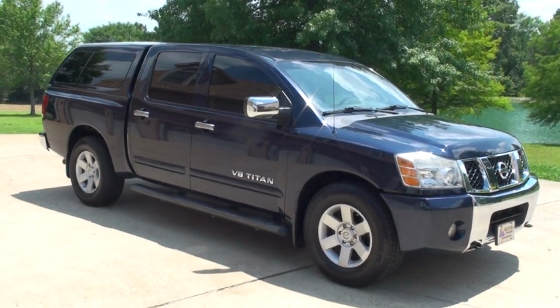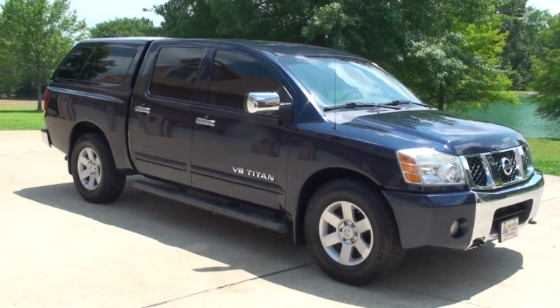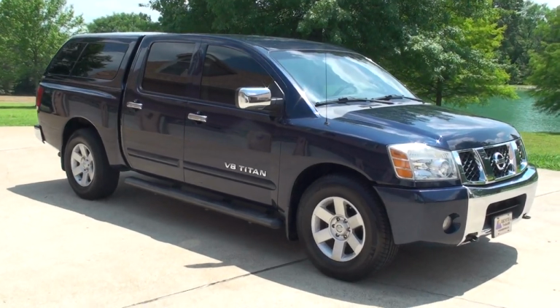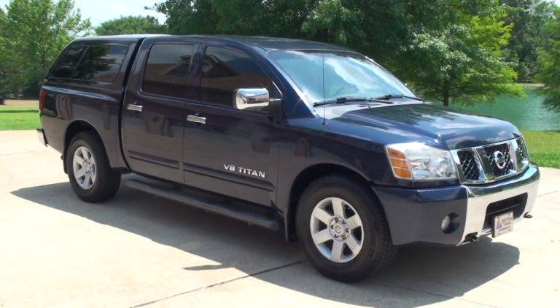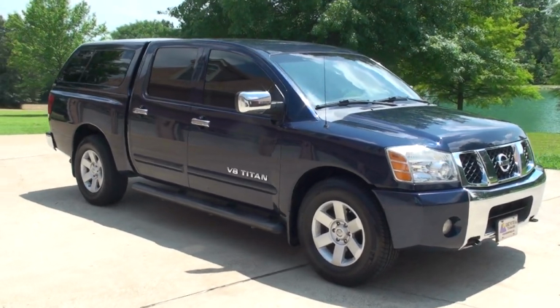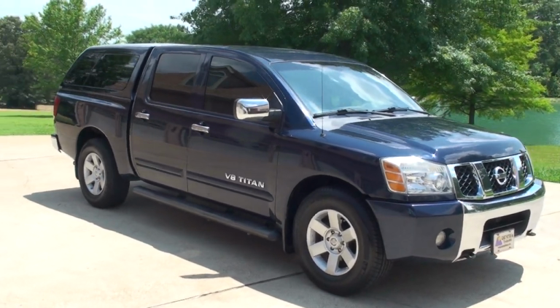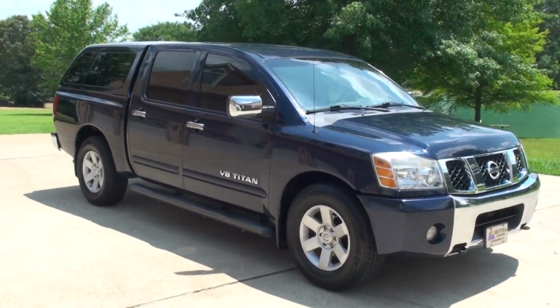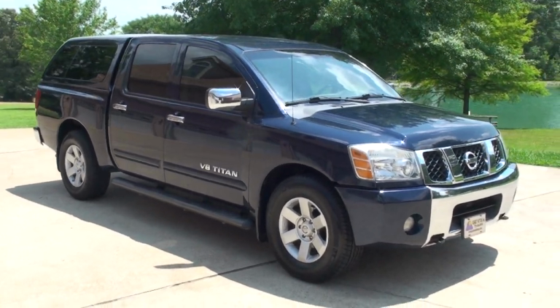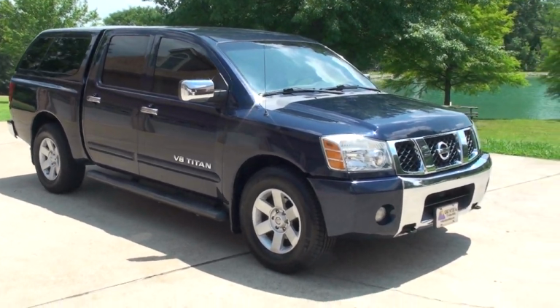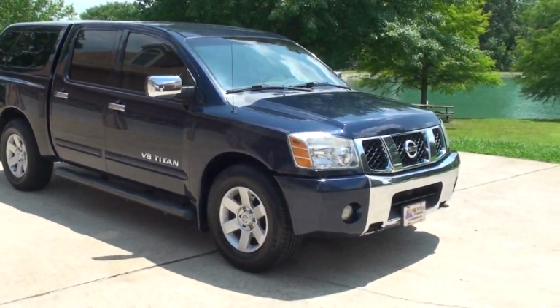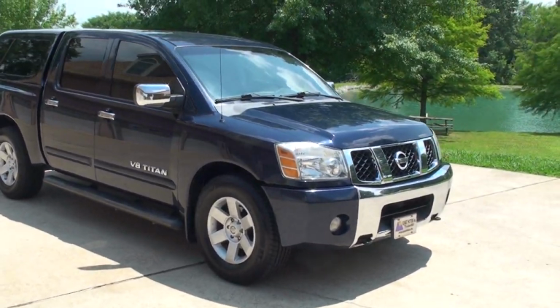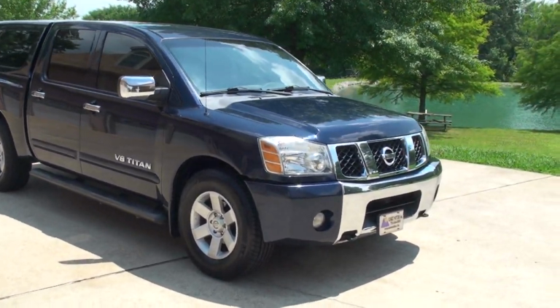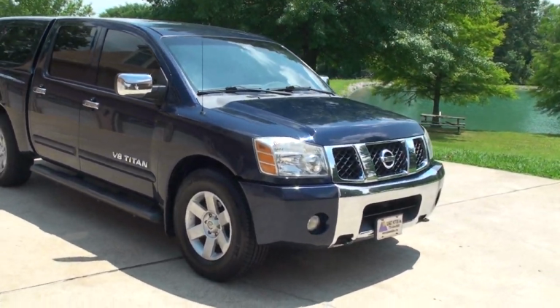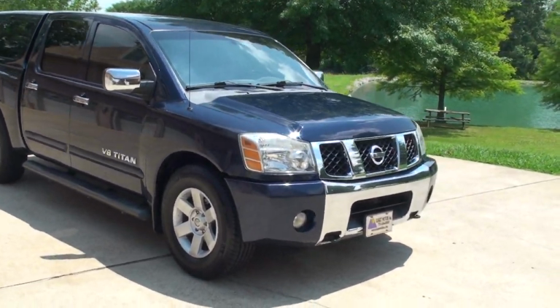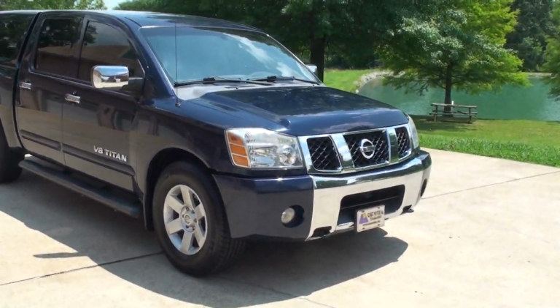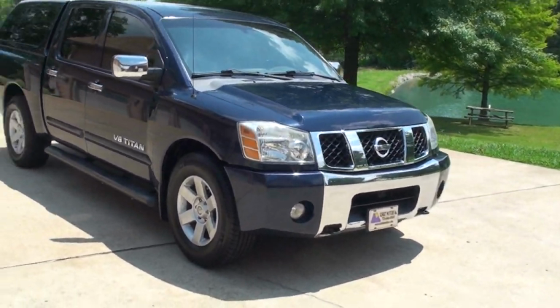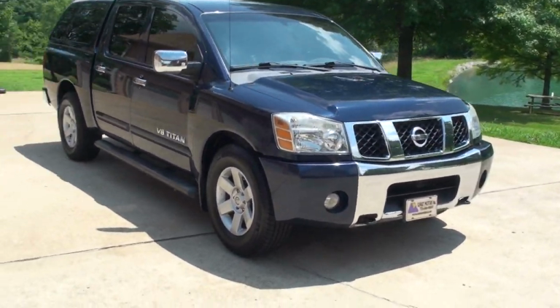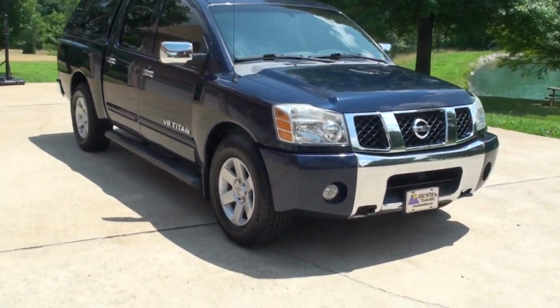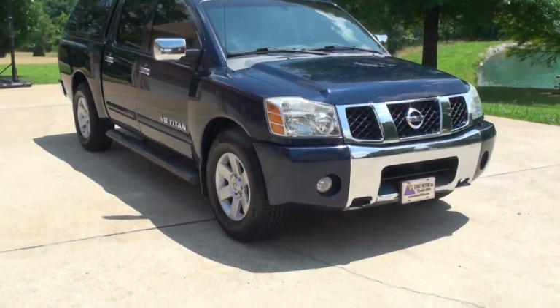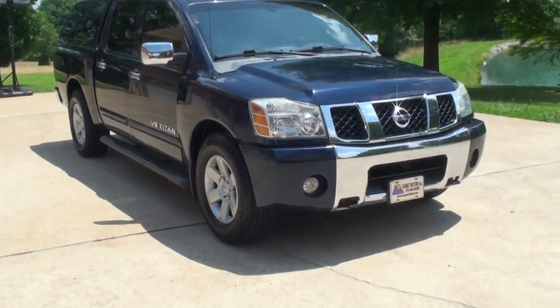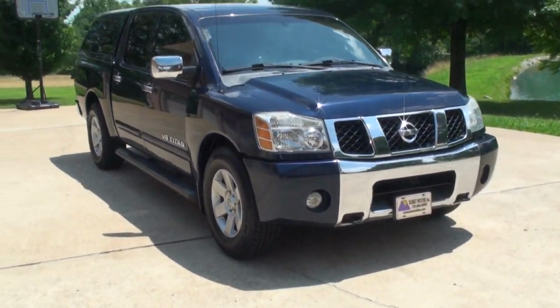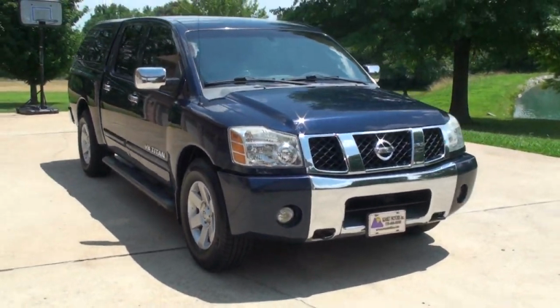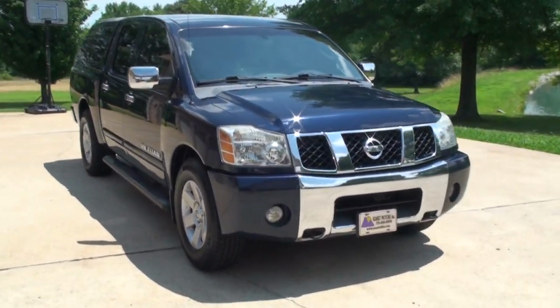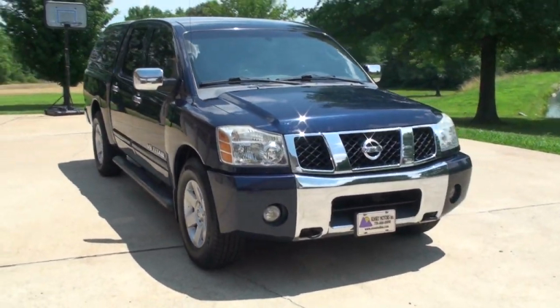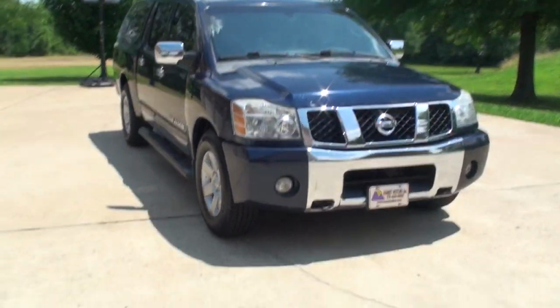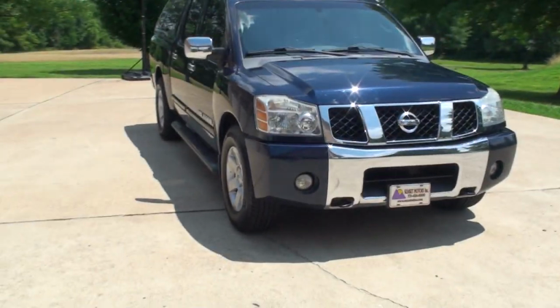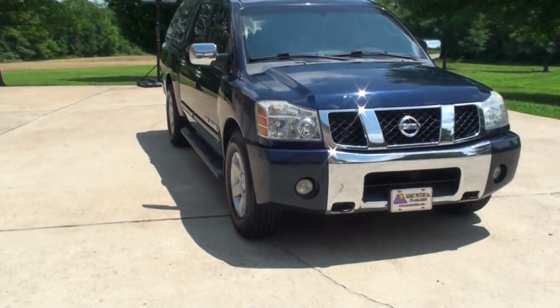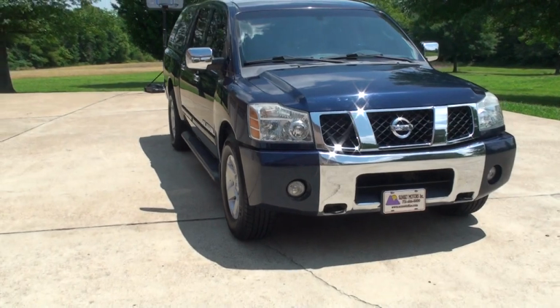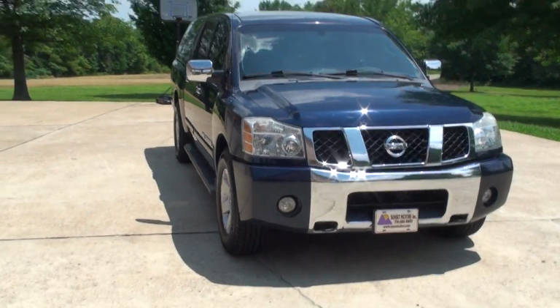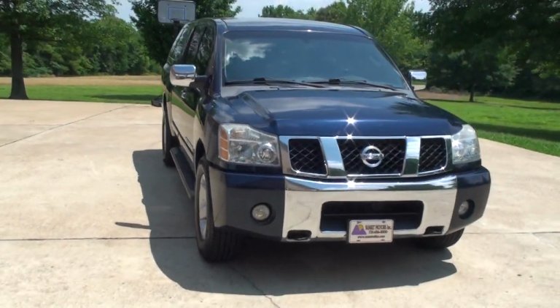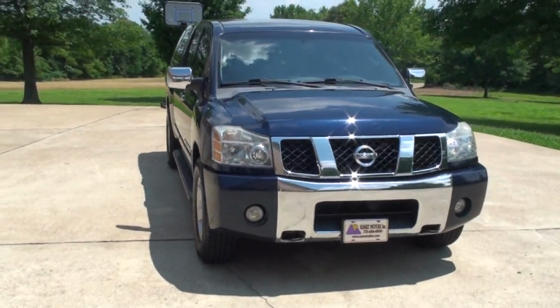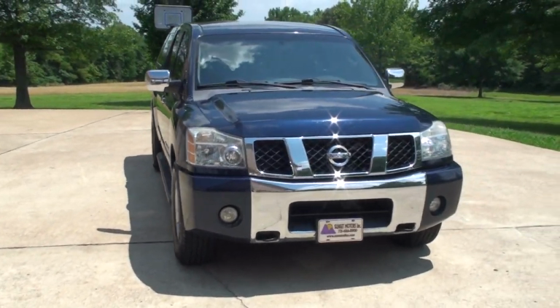Welcome to Sunset Motors. My name is Frank Girard. This is a 2006 Nissan Titan.